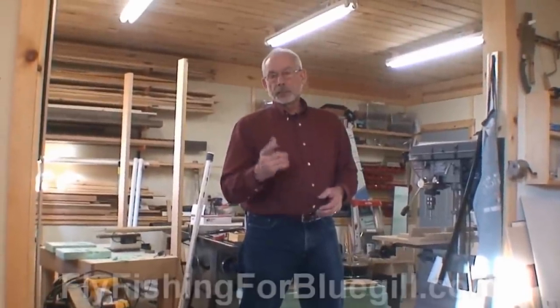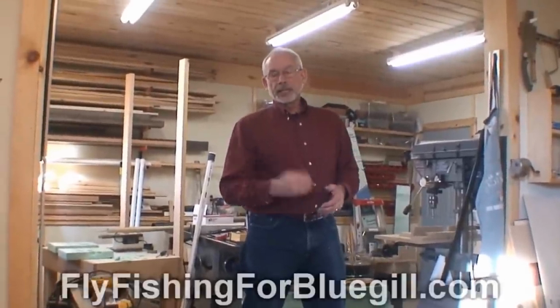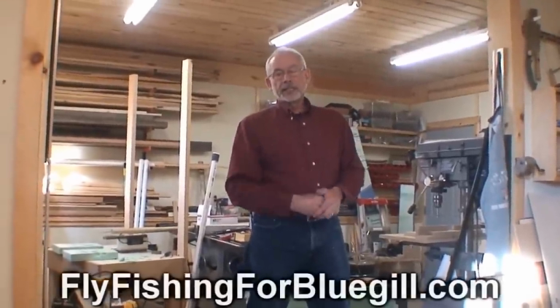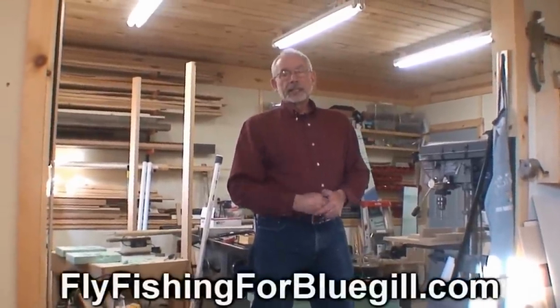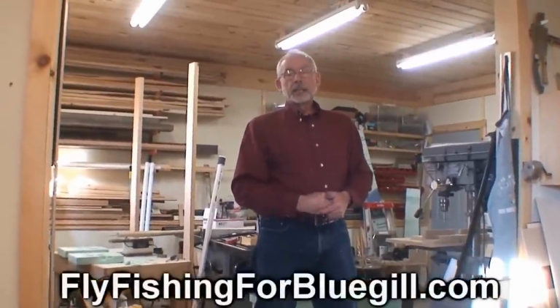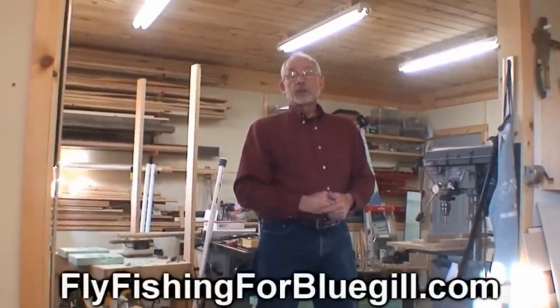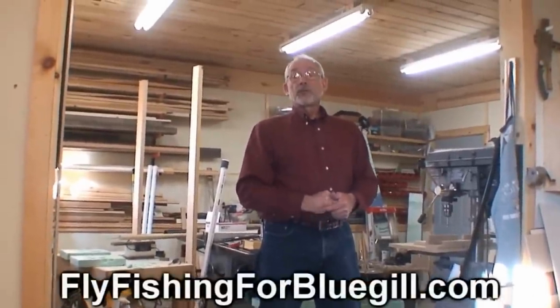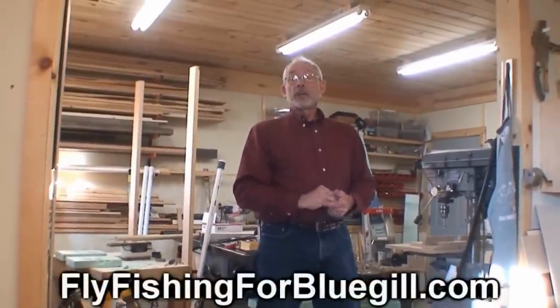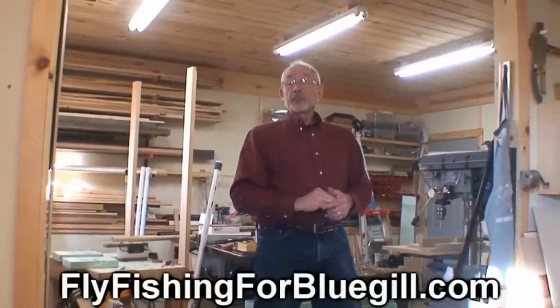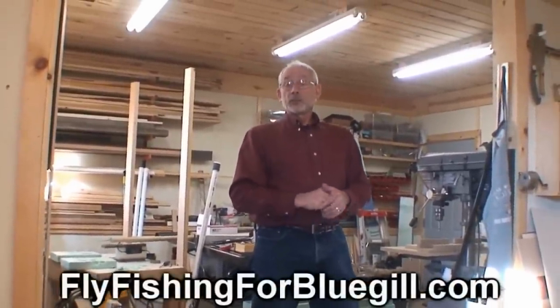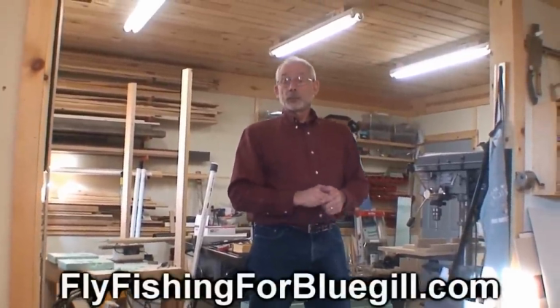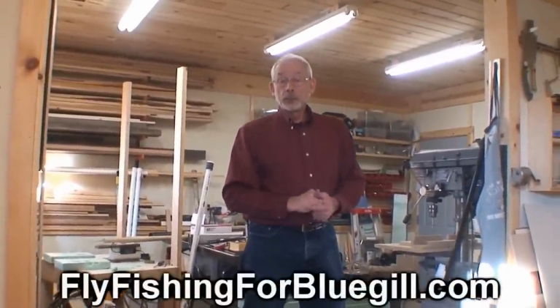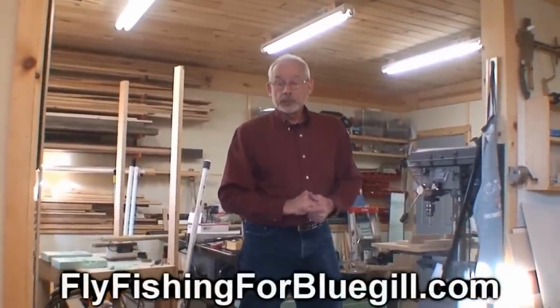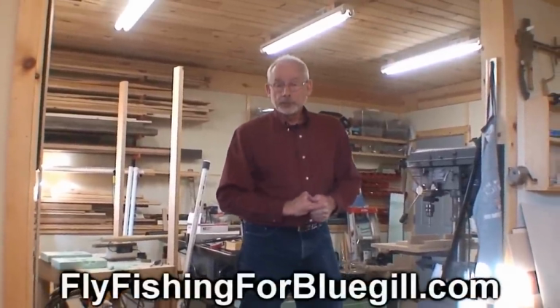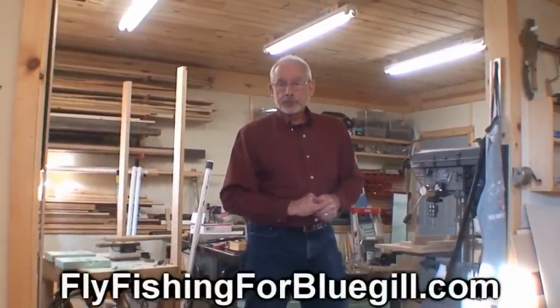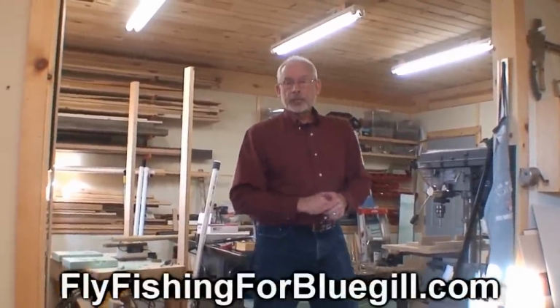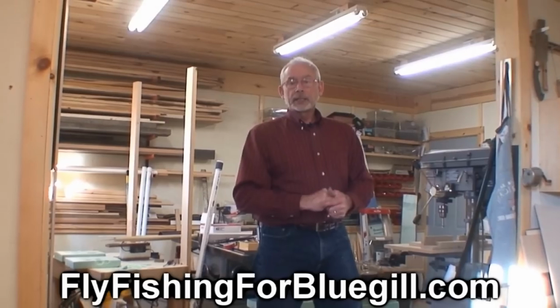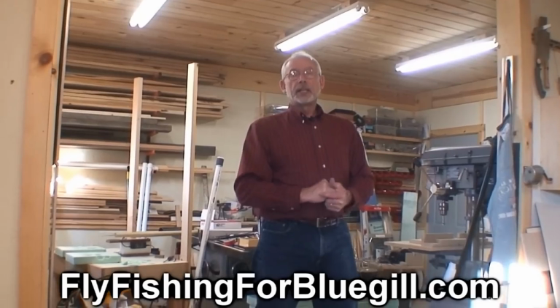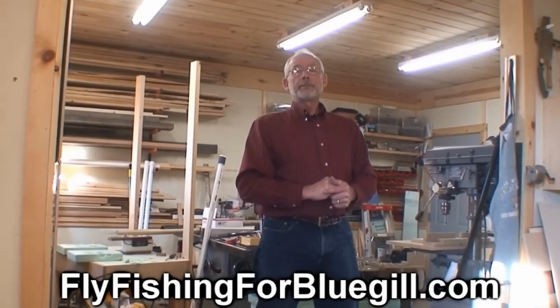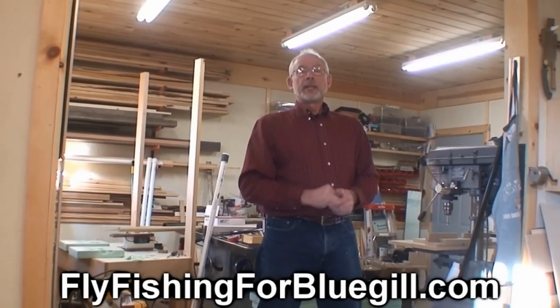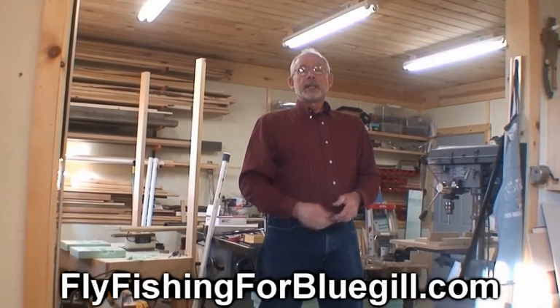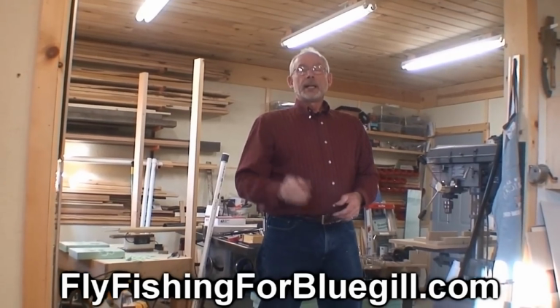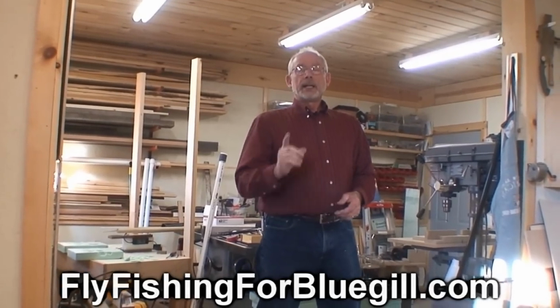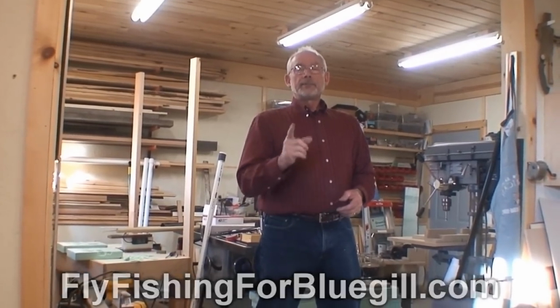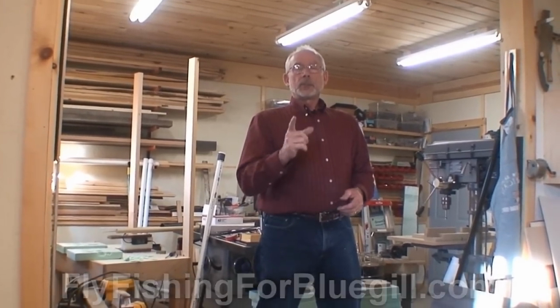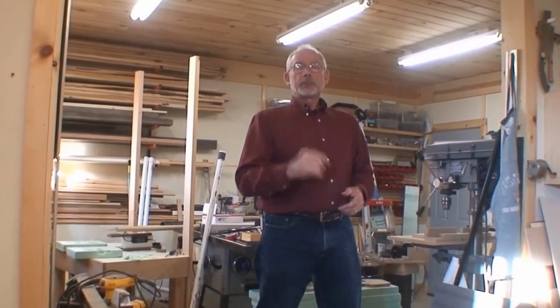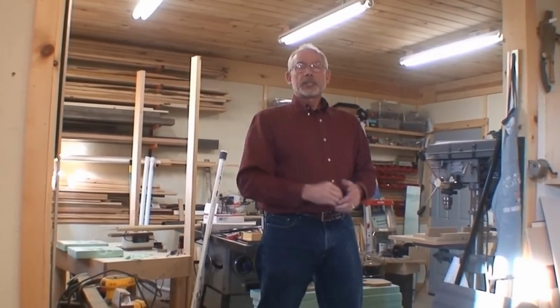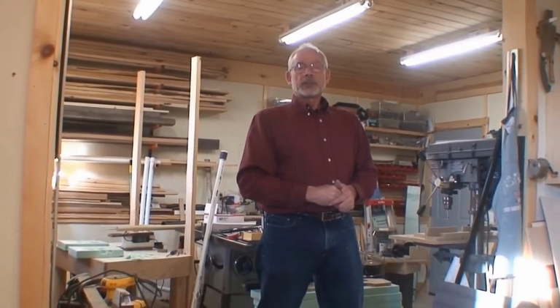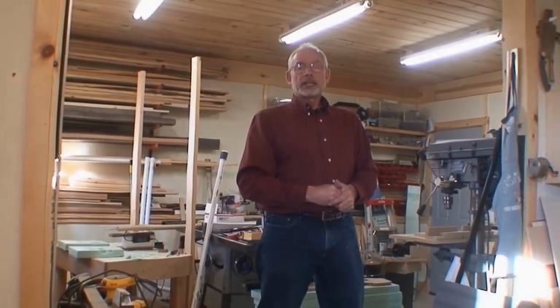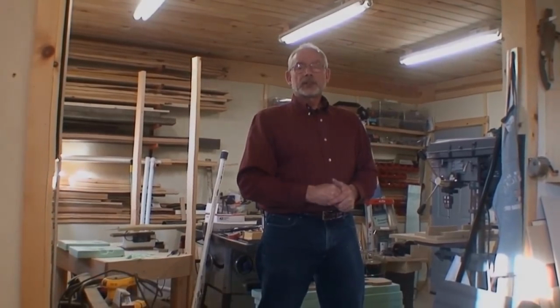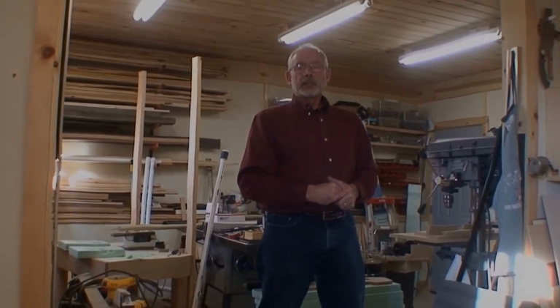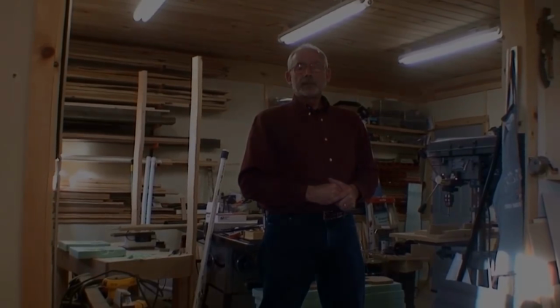This is Mike with flyfishingforbluegill.com — hope to see you on the next video.